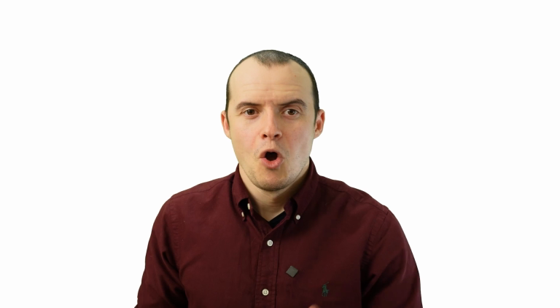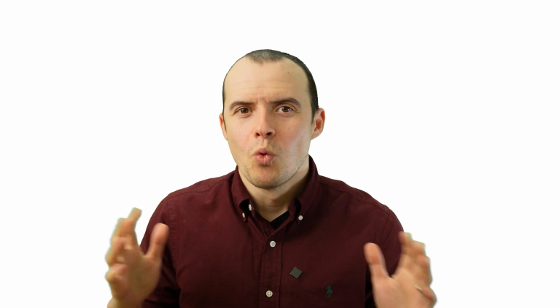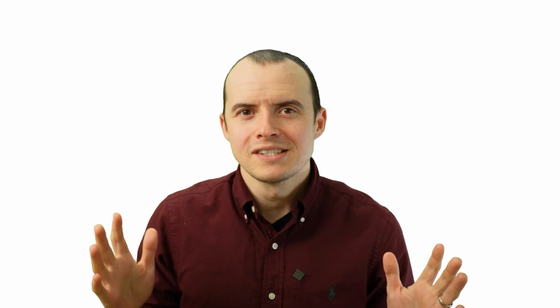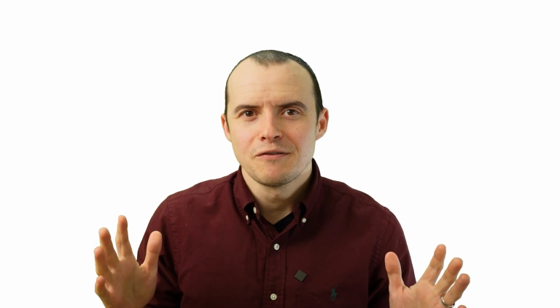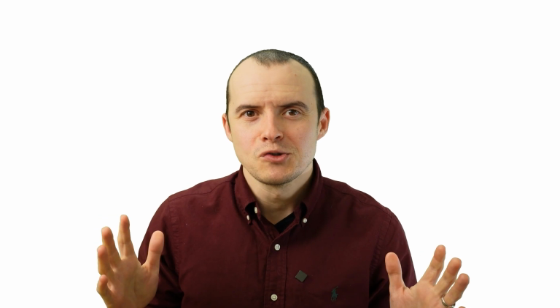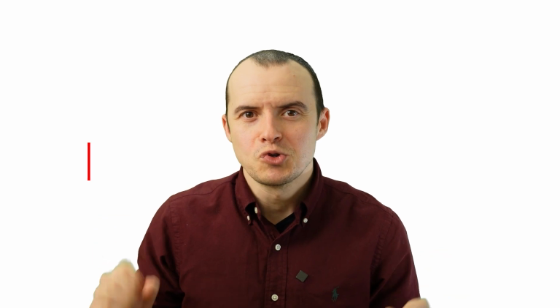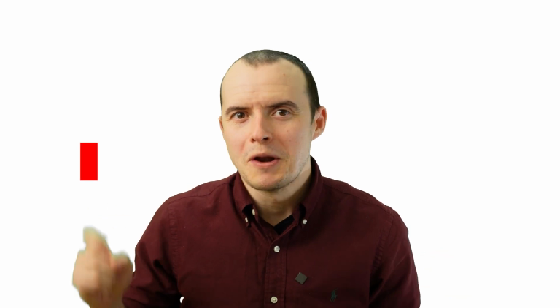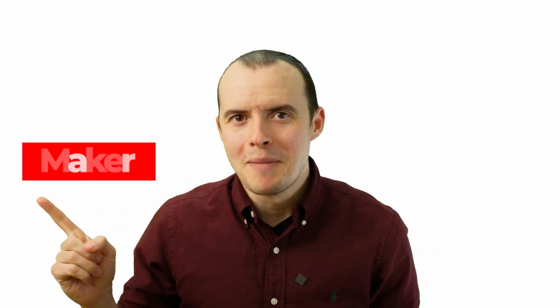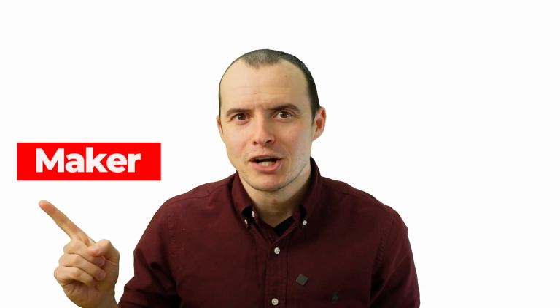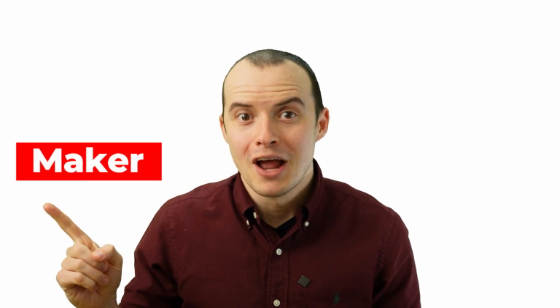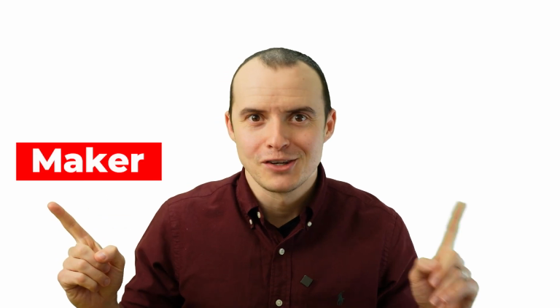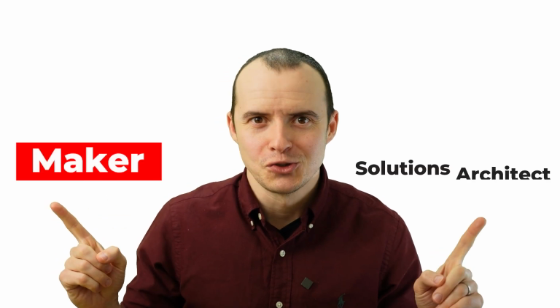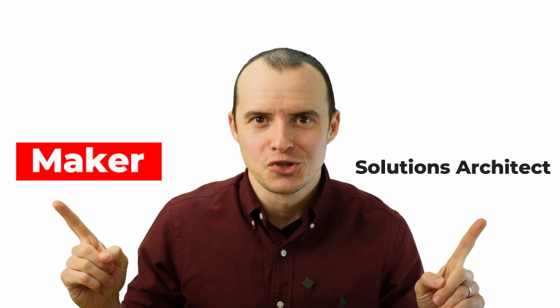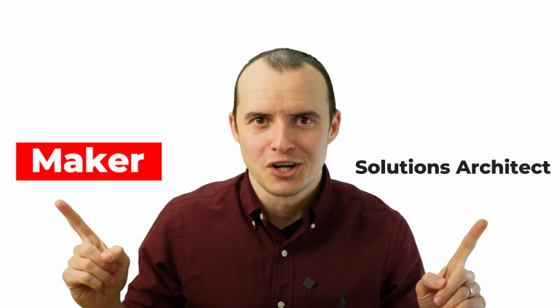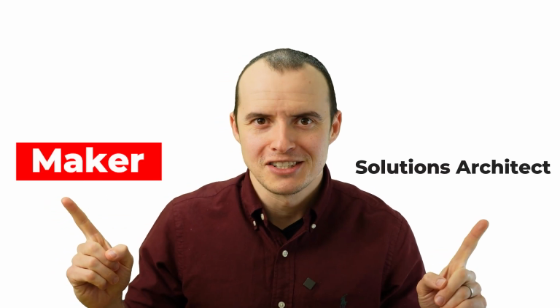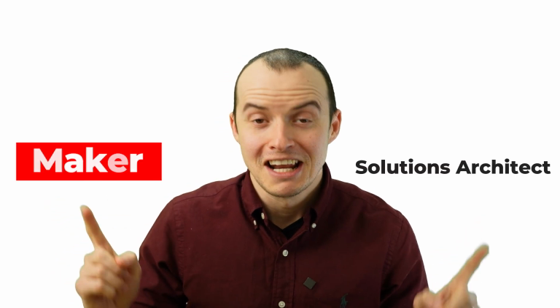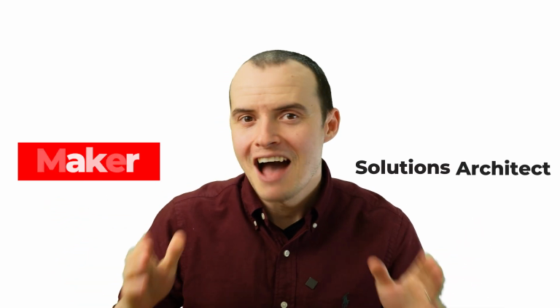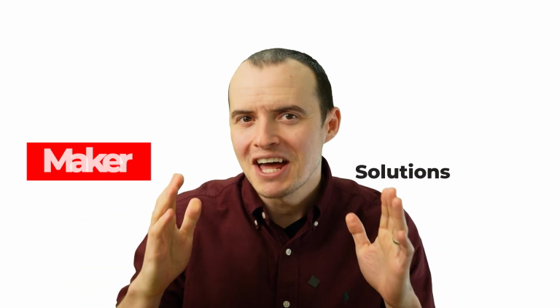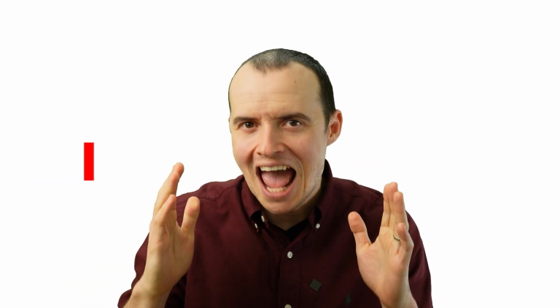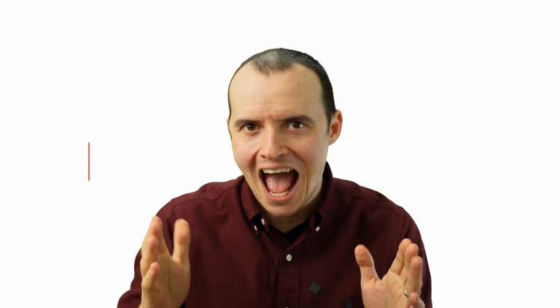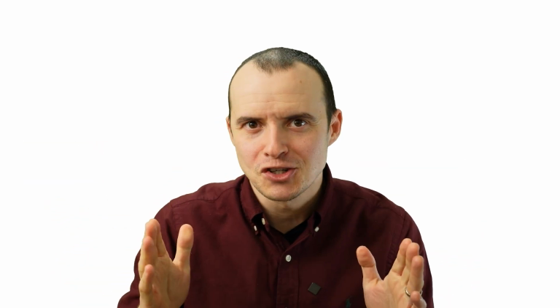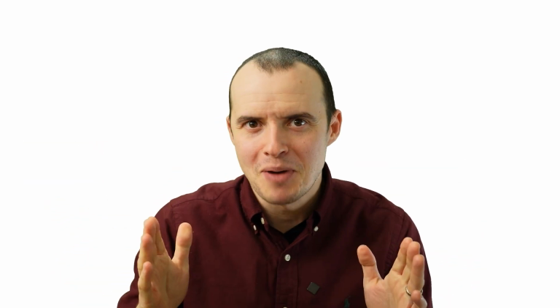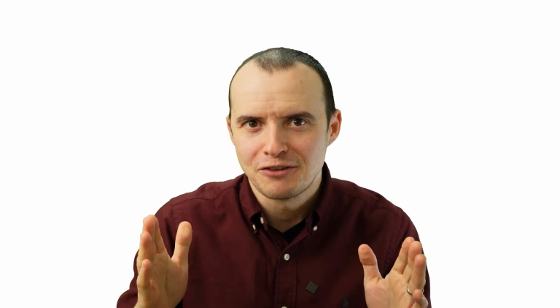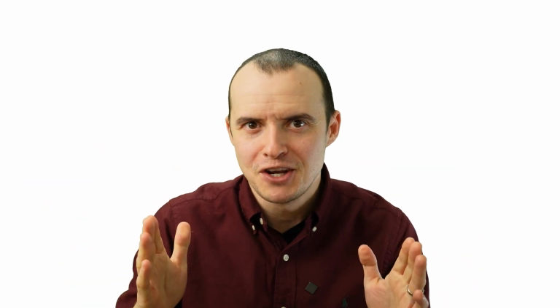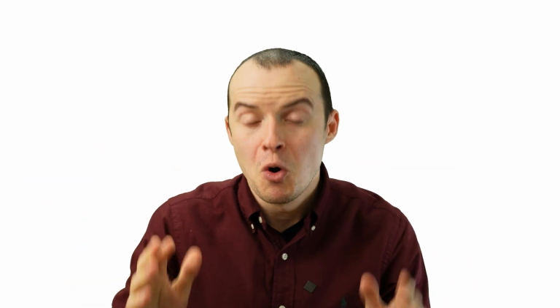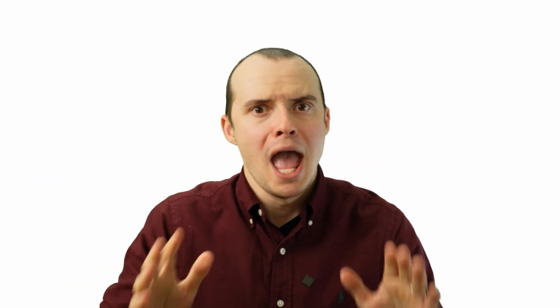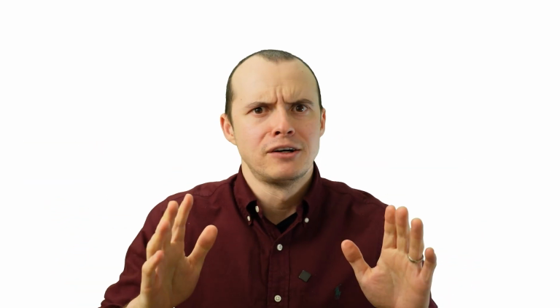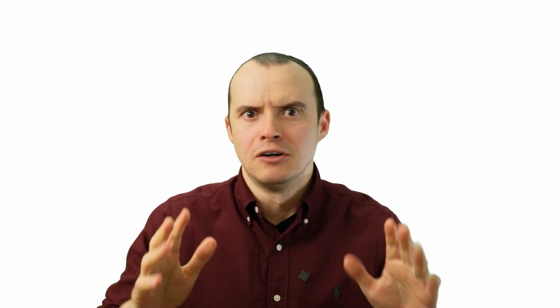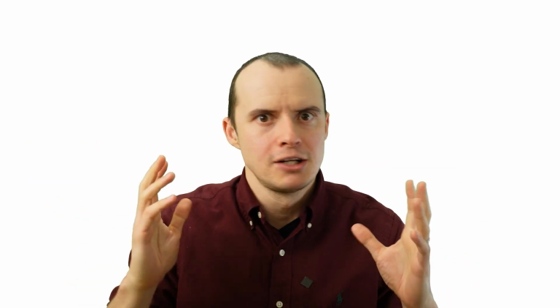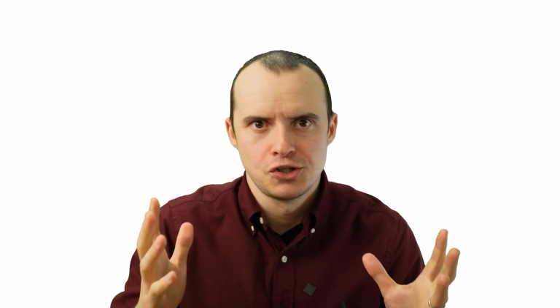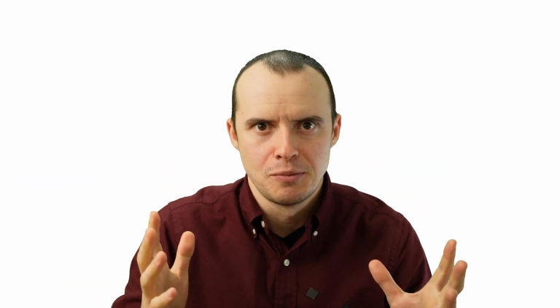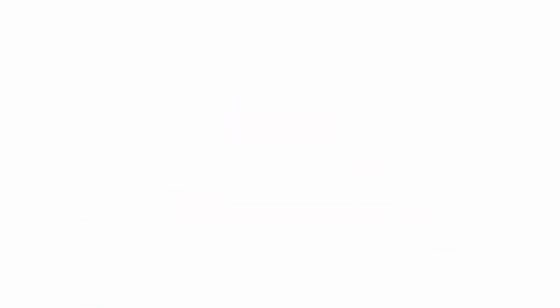What's the difference between a maker and a solutions architect? I've got an action-packed video, so let's just jump into it.